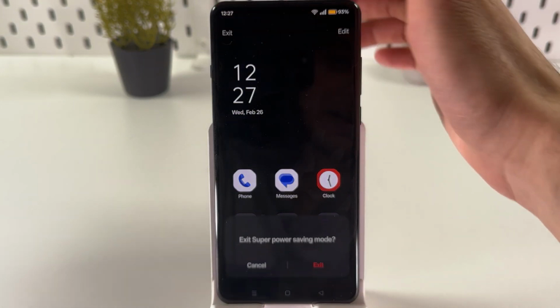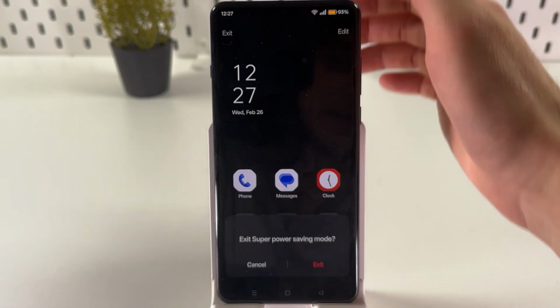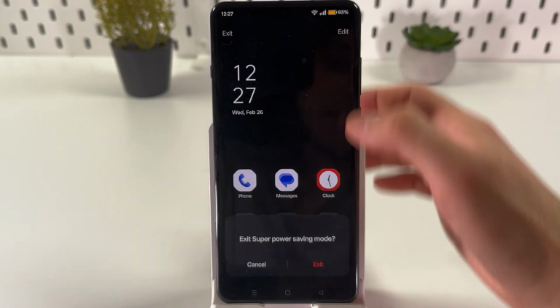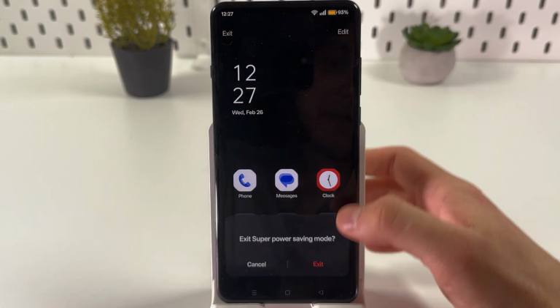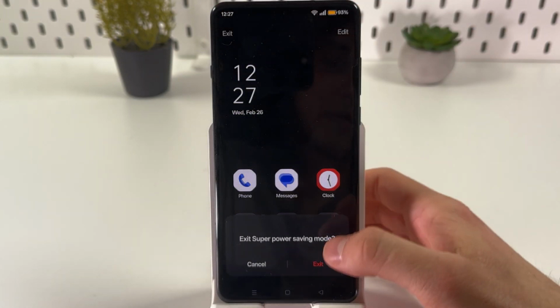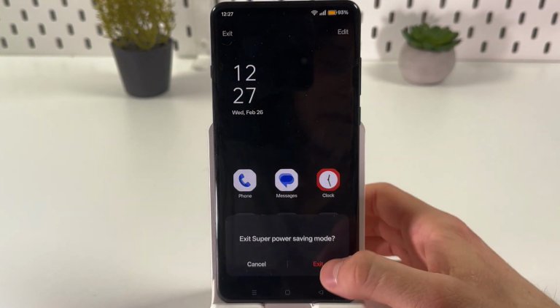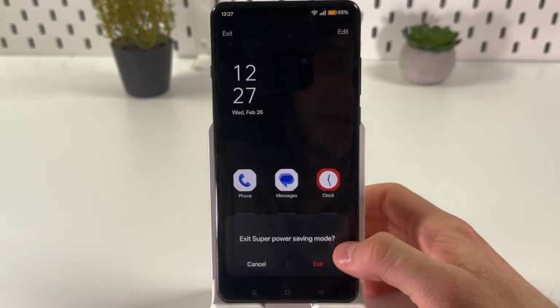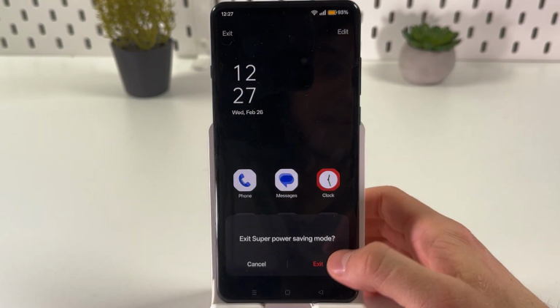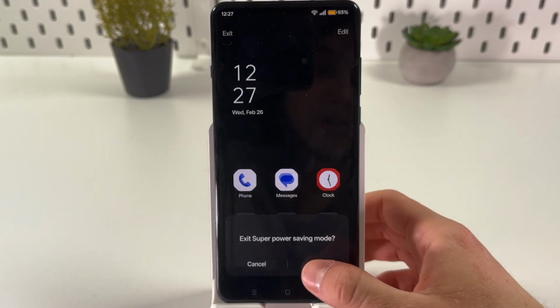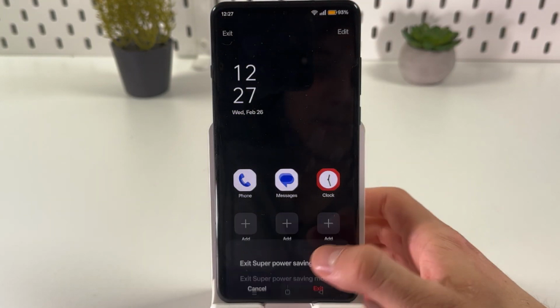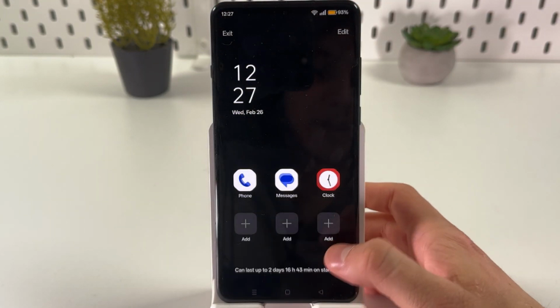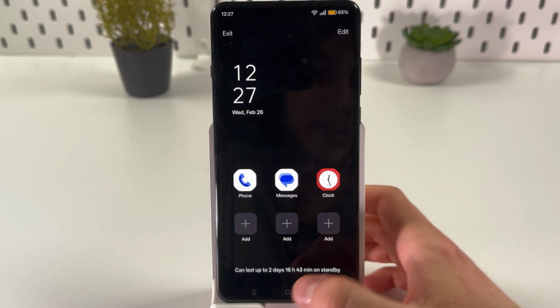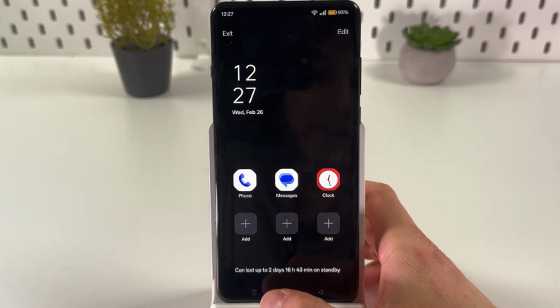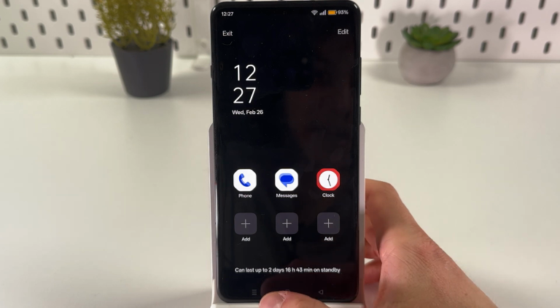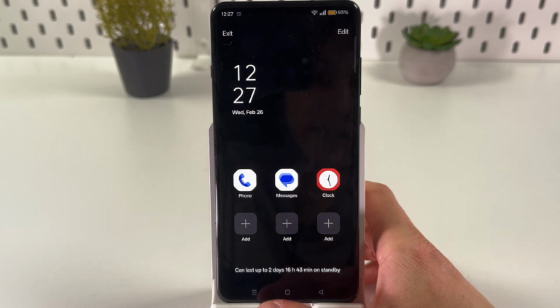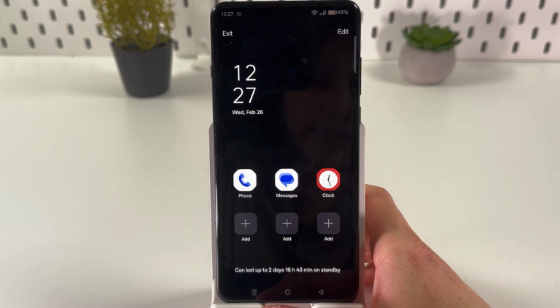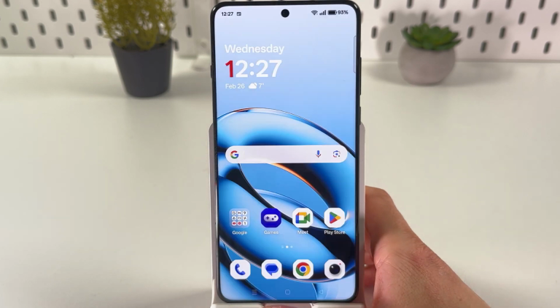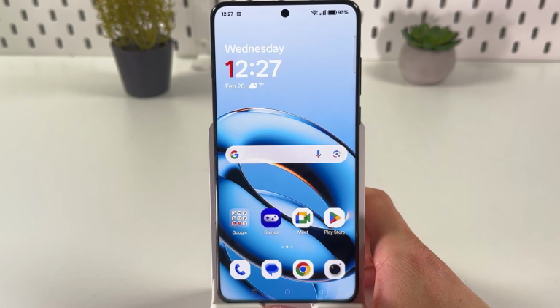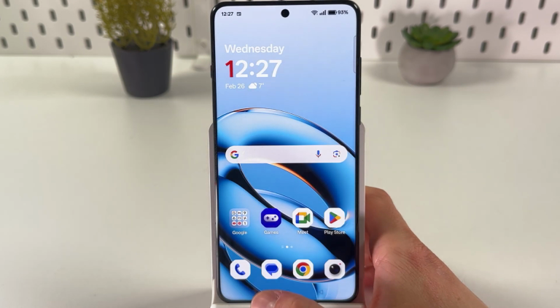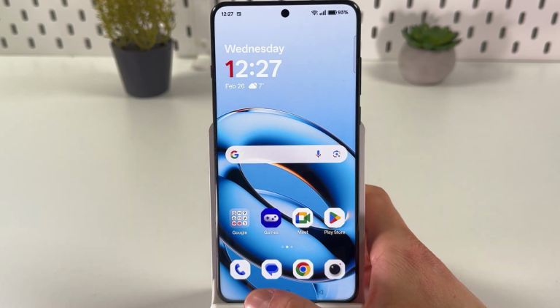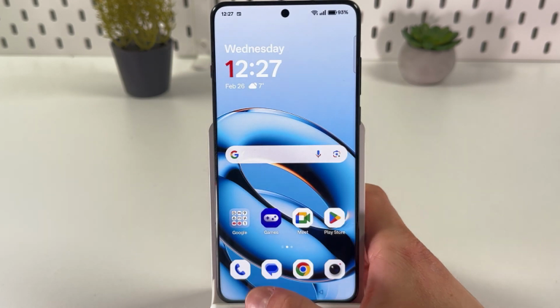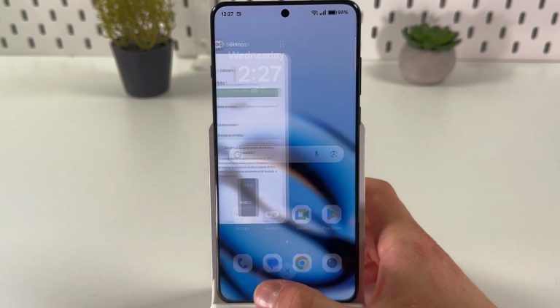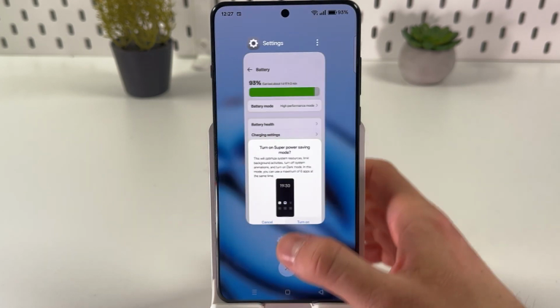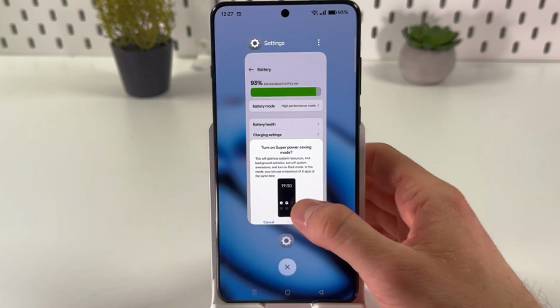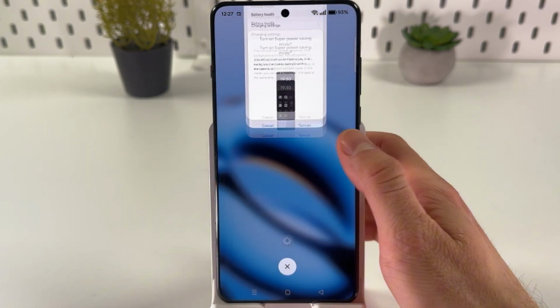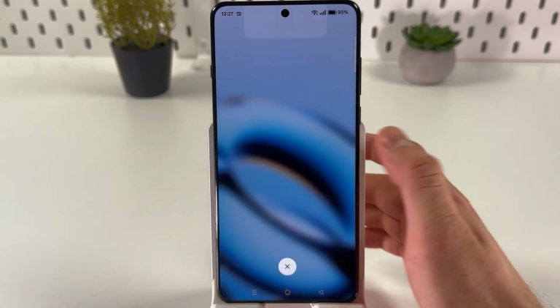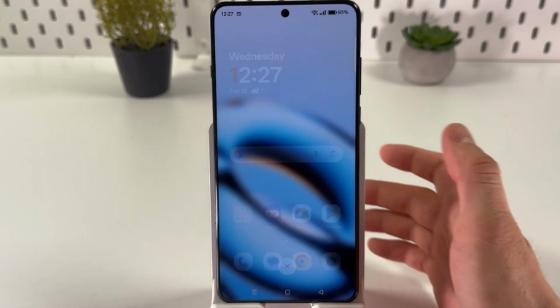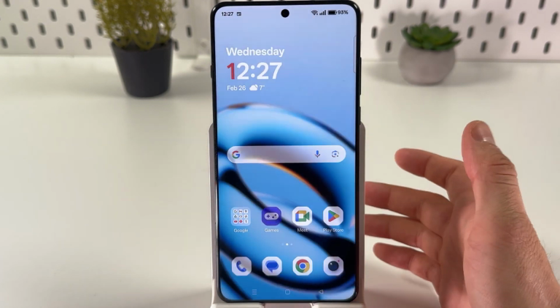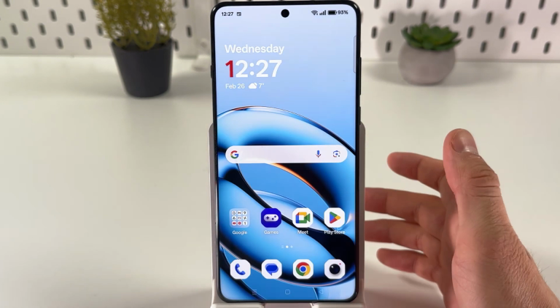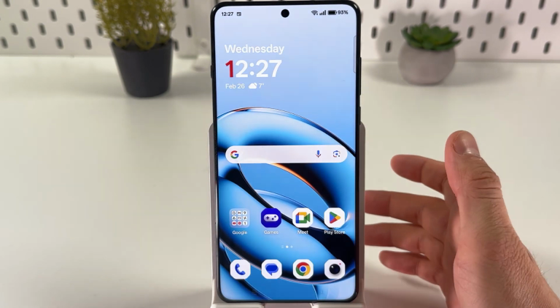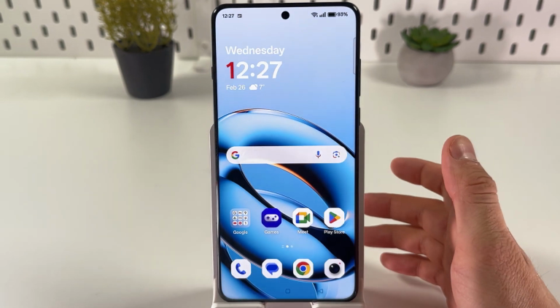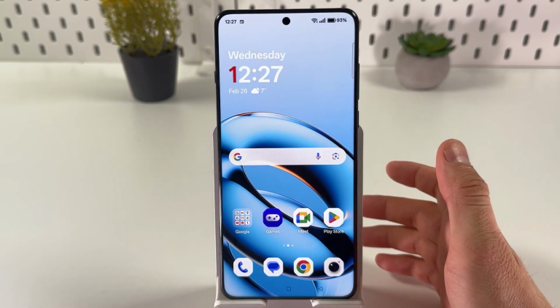Confirm your choice by pressing Exit, and you will be back to your normal Android.